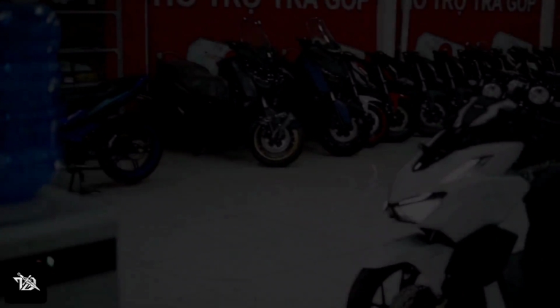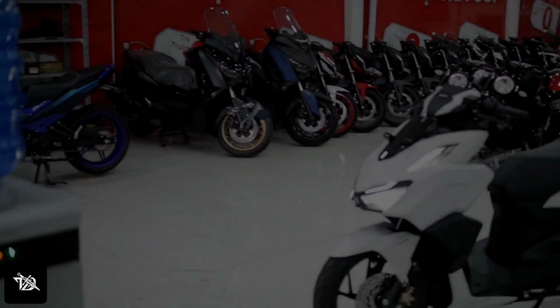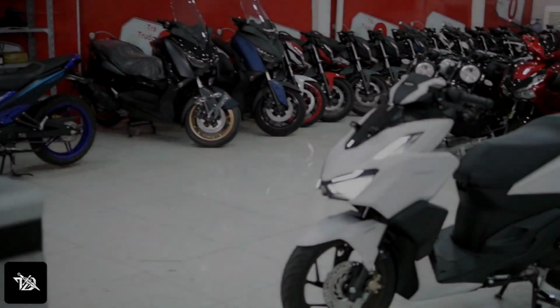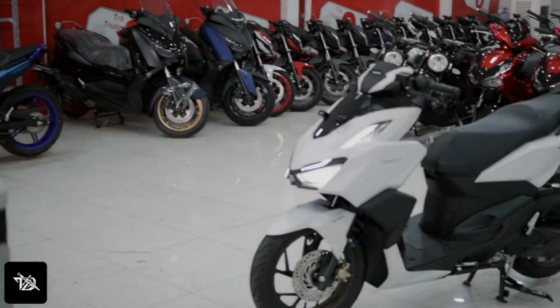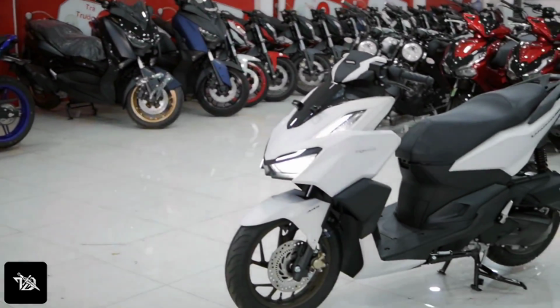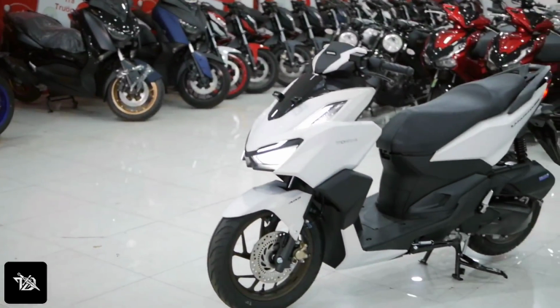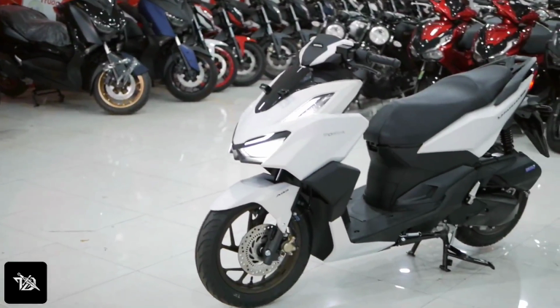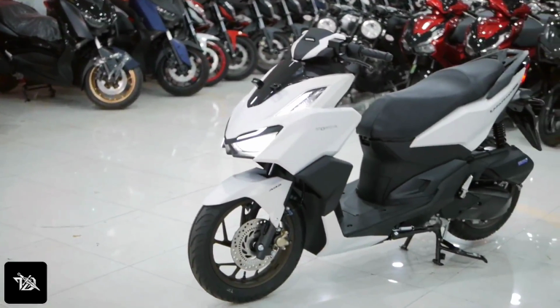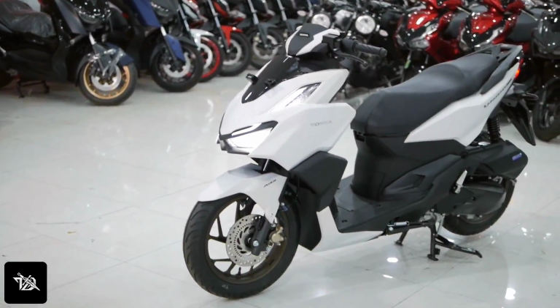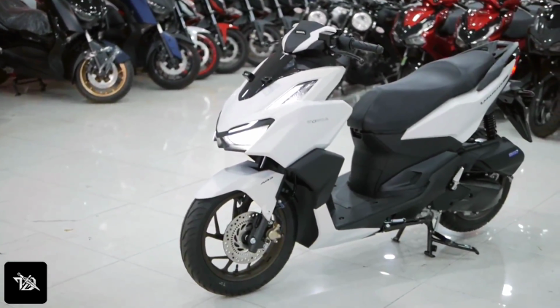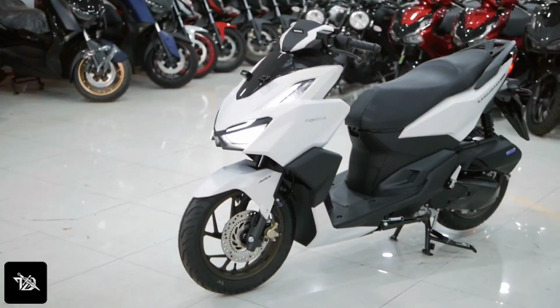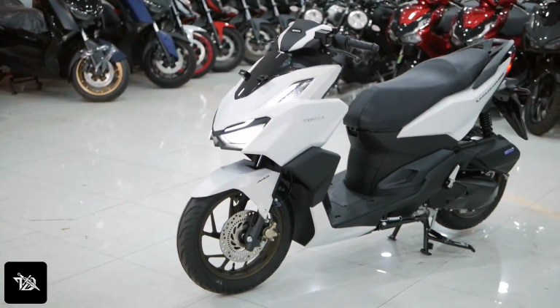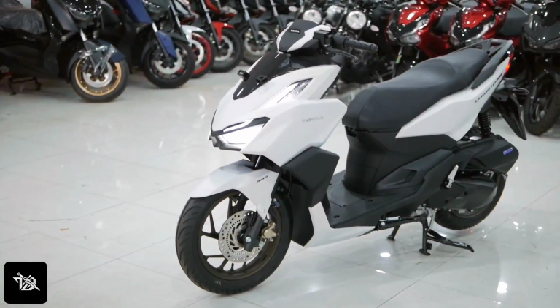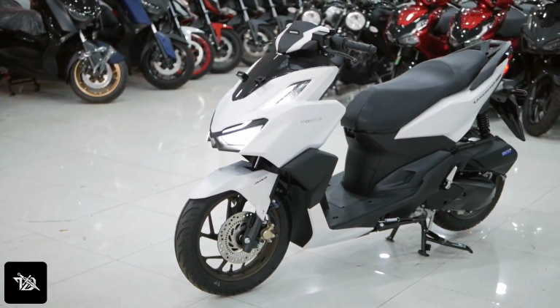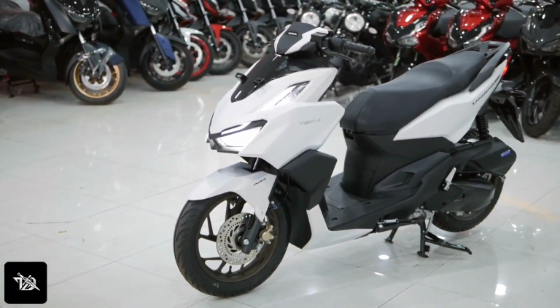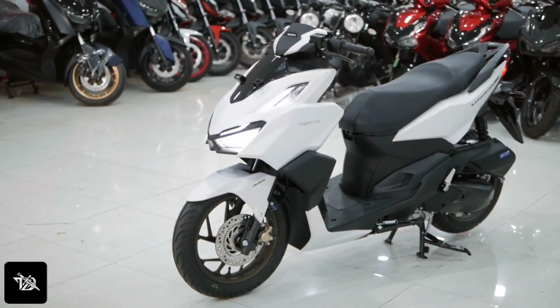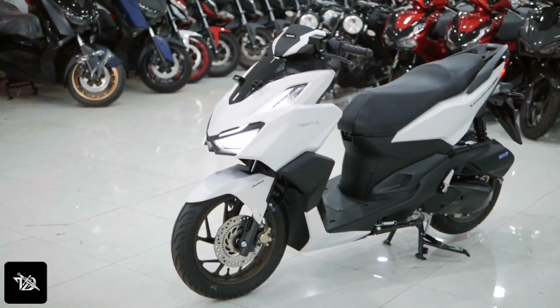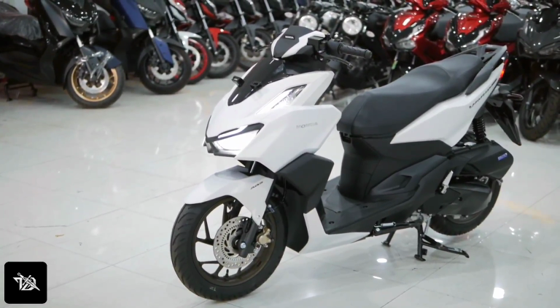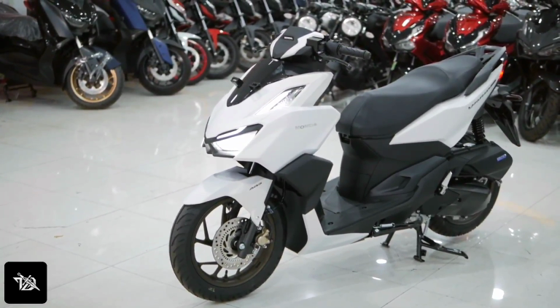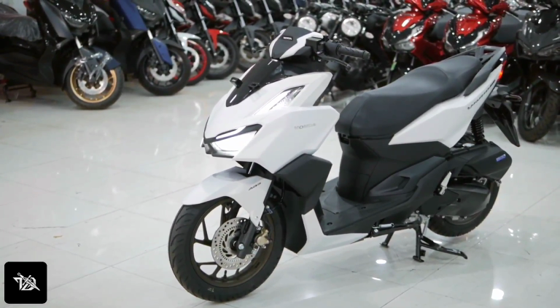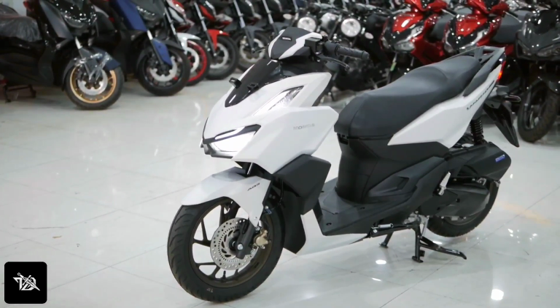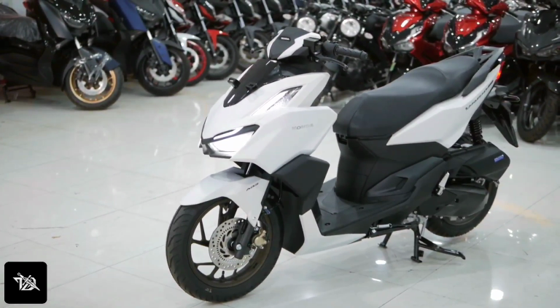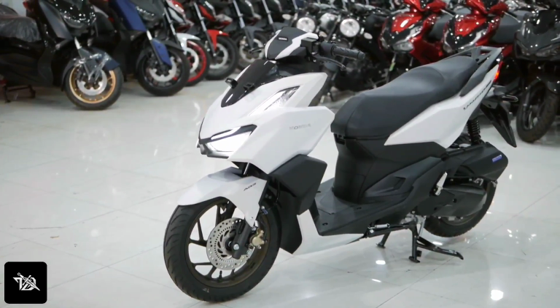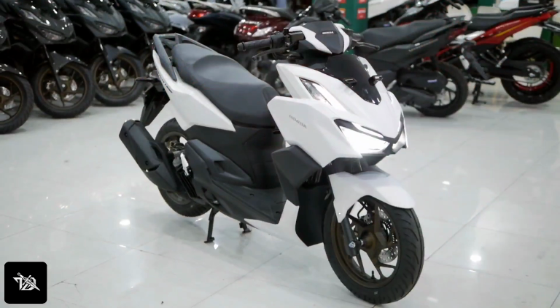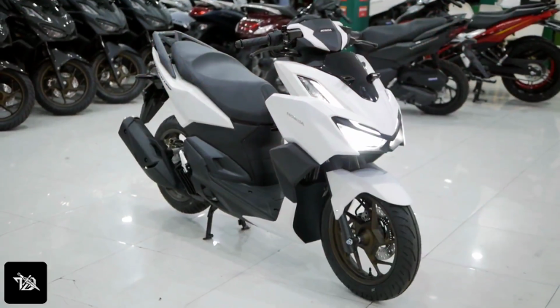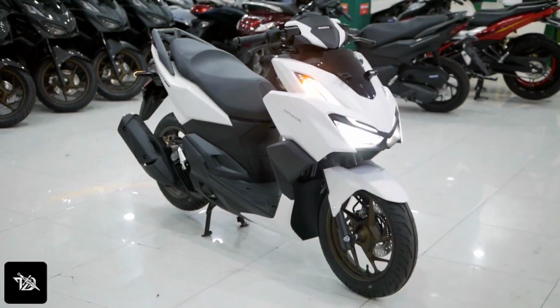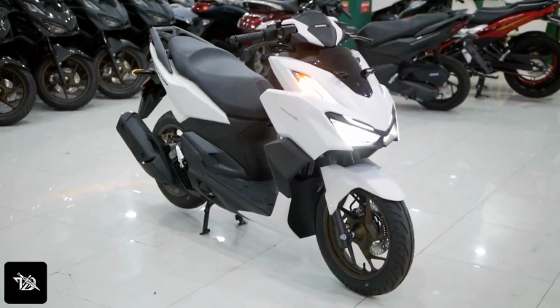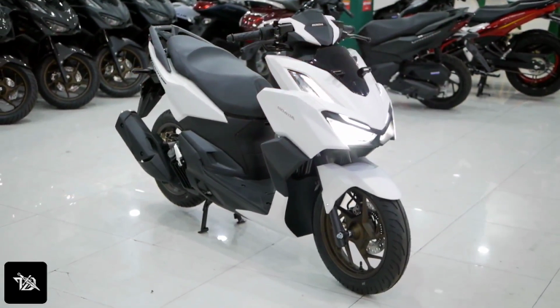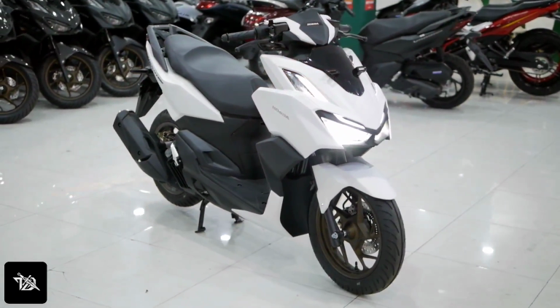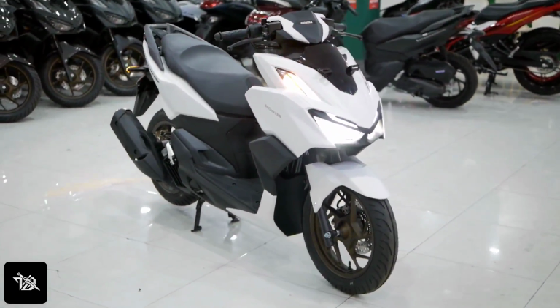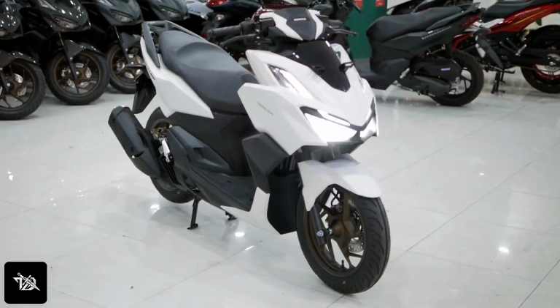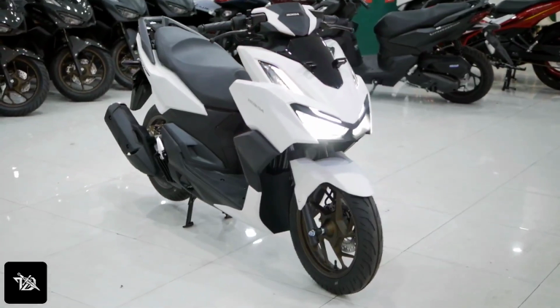Hey guys, what's up, it's your host TechnicalLogs. Today I'm going to talk about Honda and what new features we are going to cover.